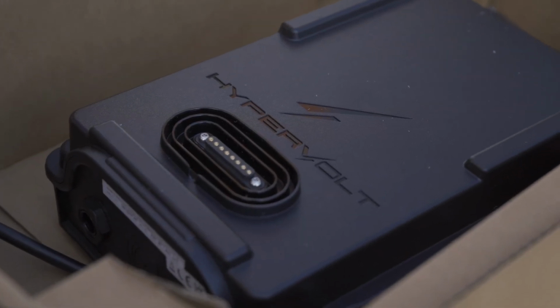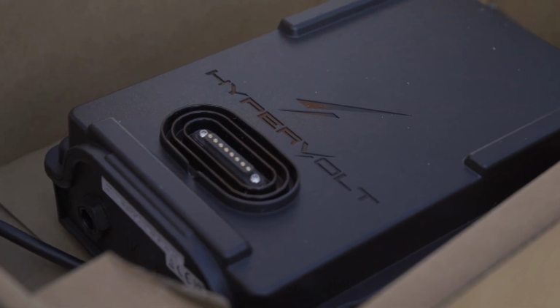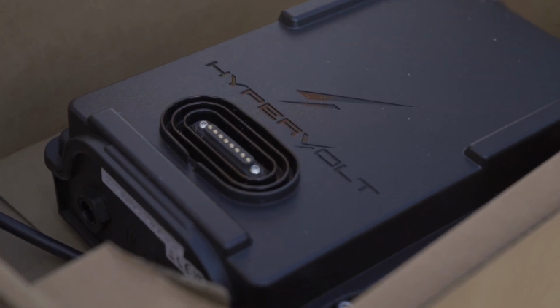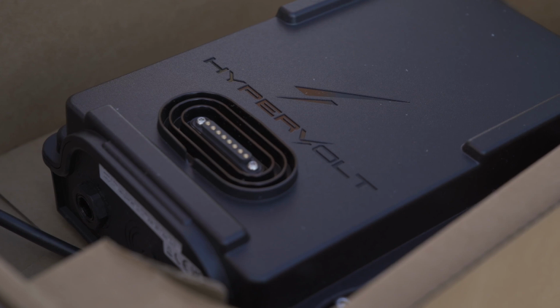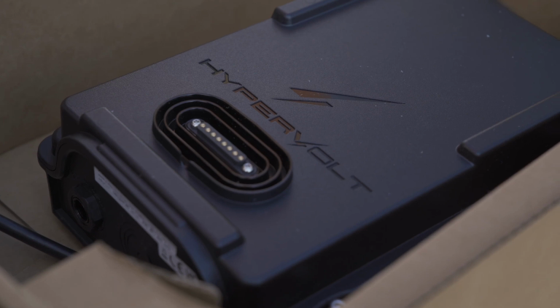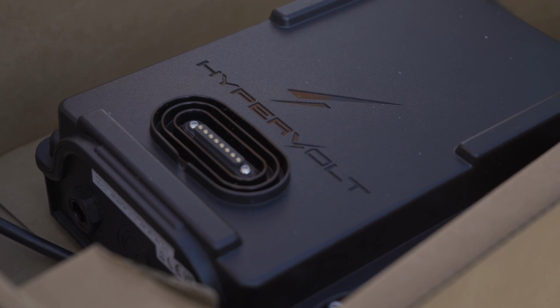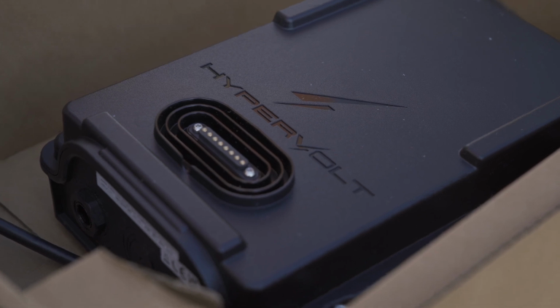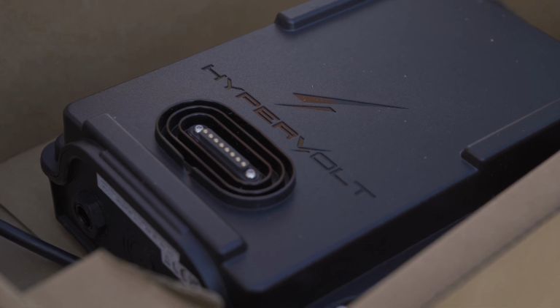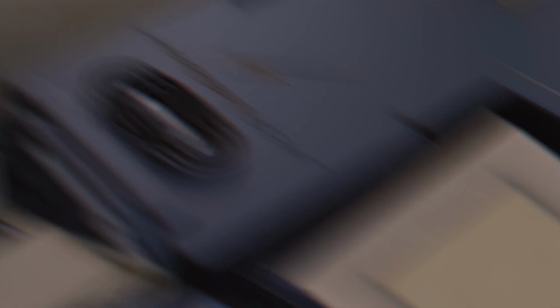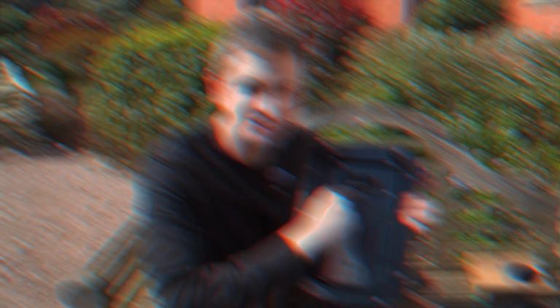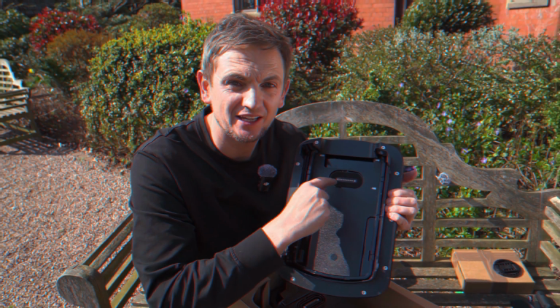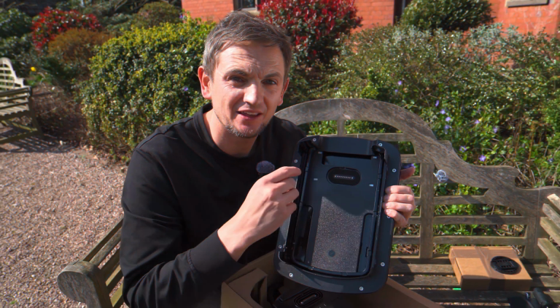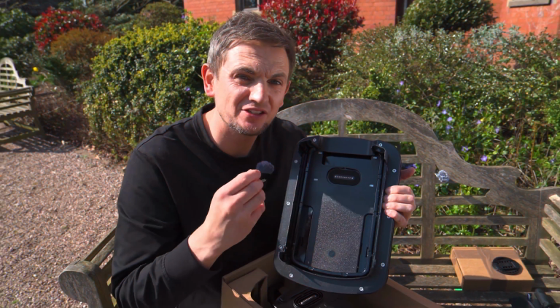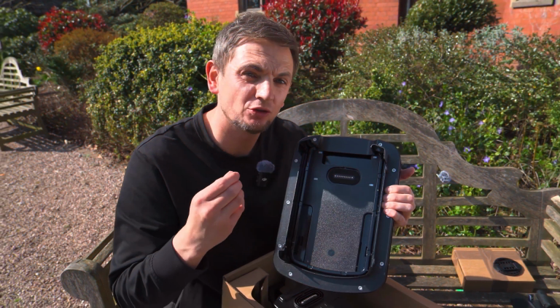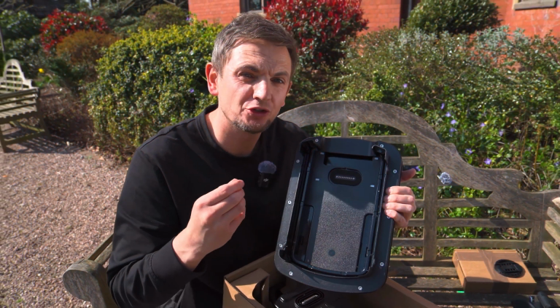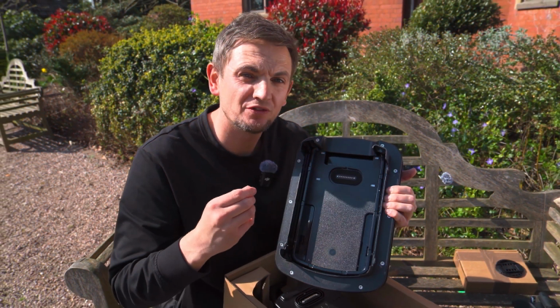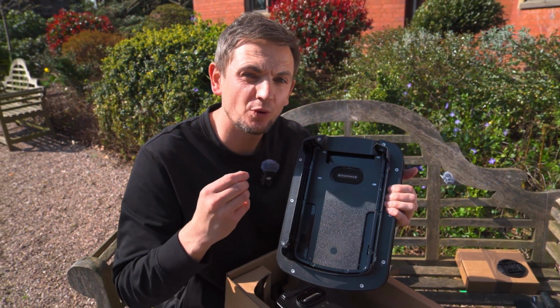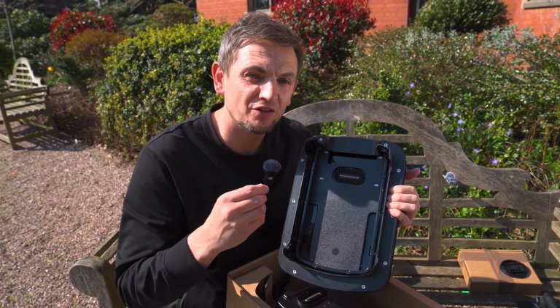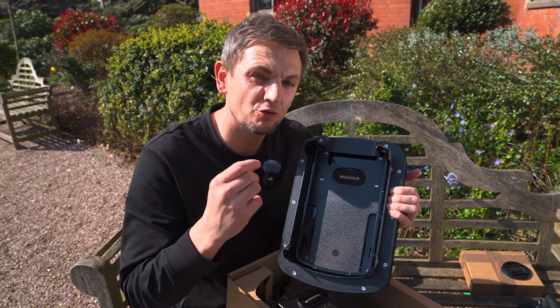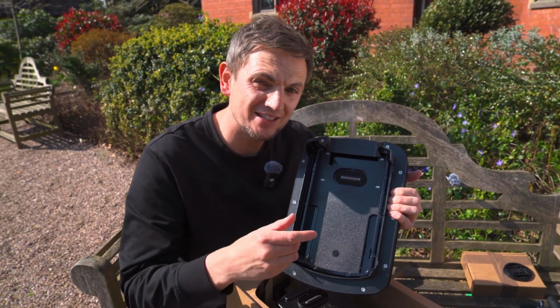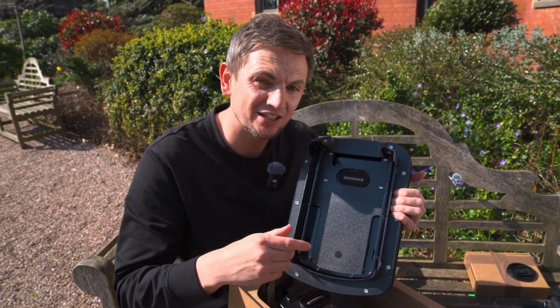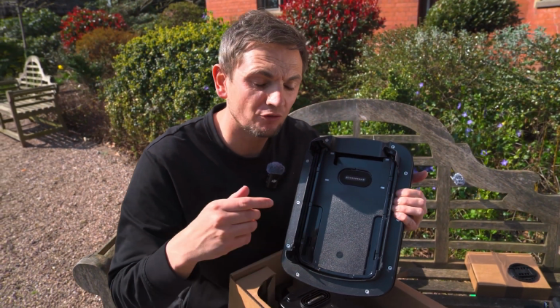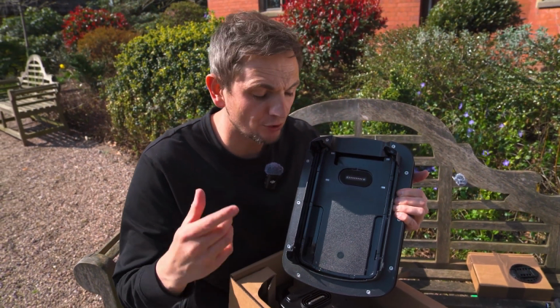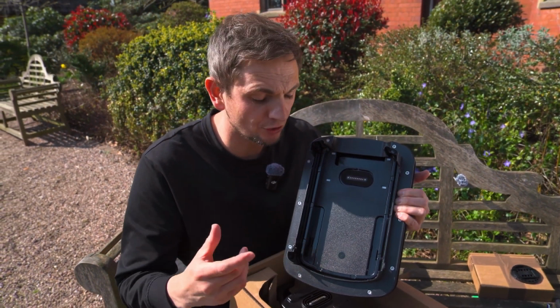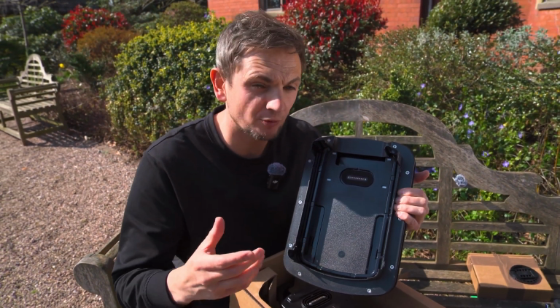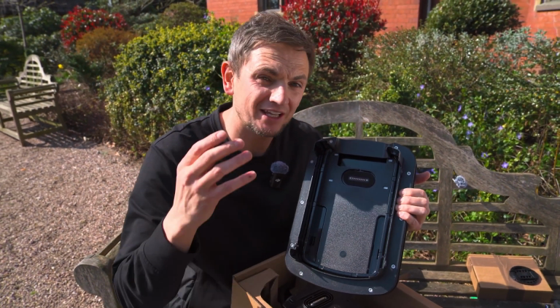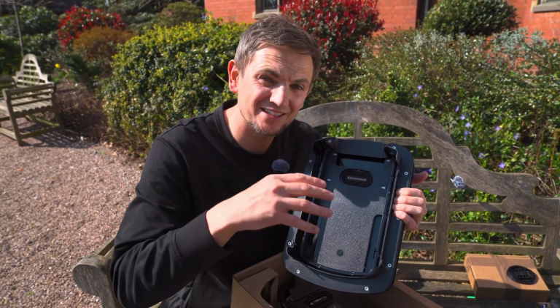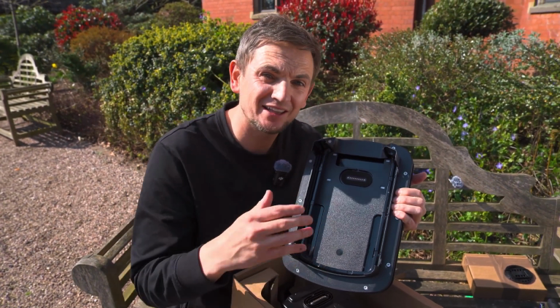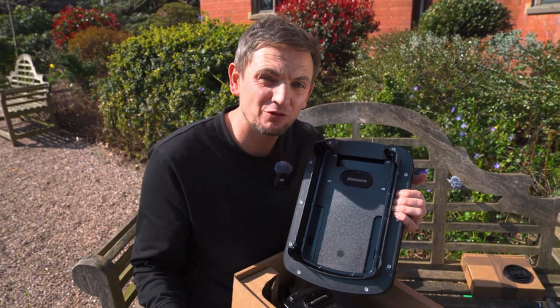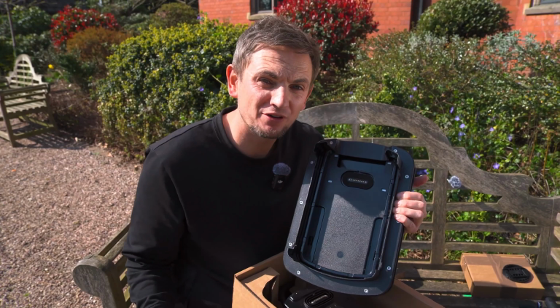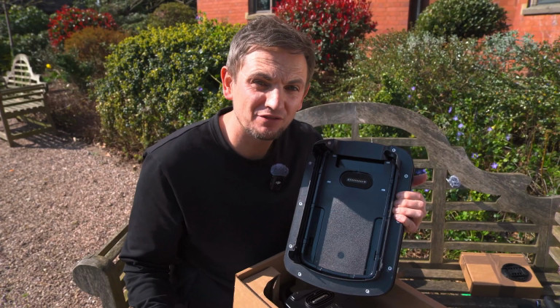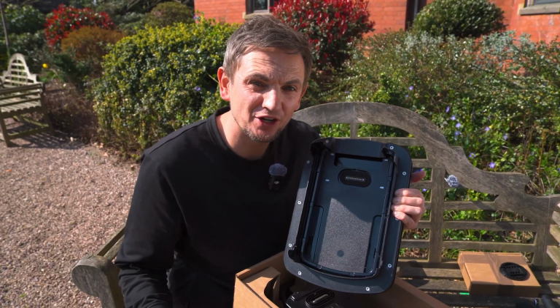Just before we move on, there is a foam gasket here. This is all to do with the weather rating of the product, but we're going to get to that later on in the video.